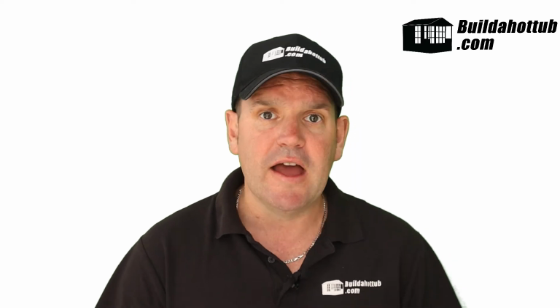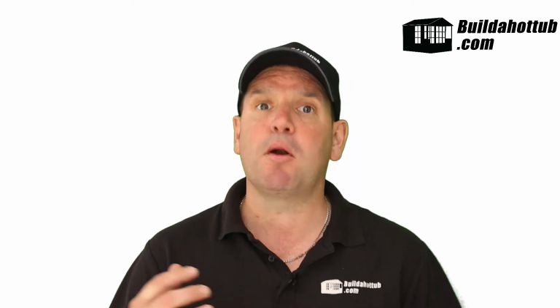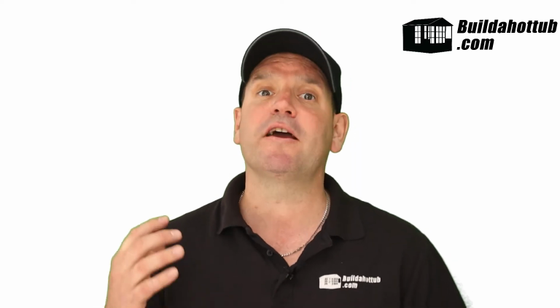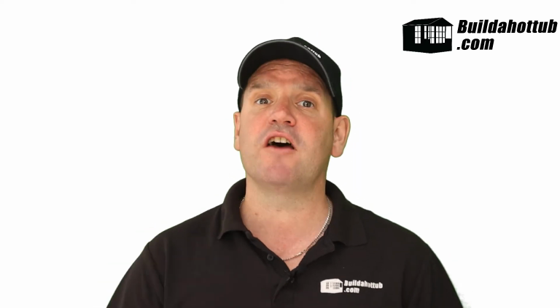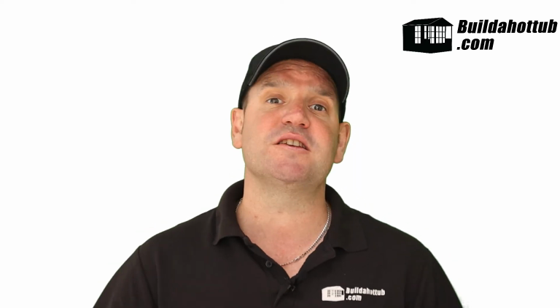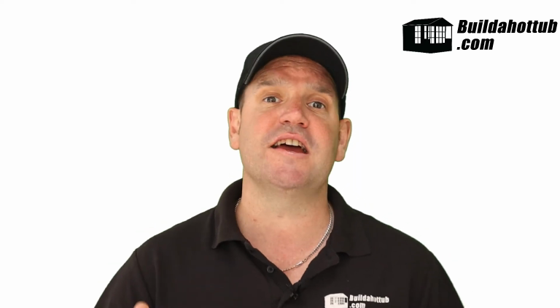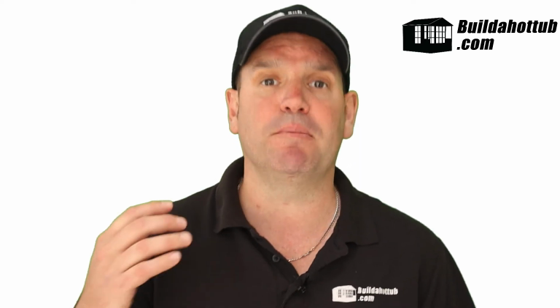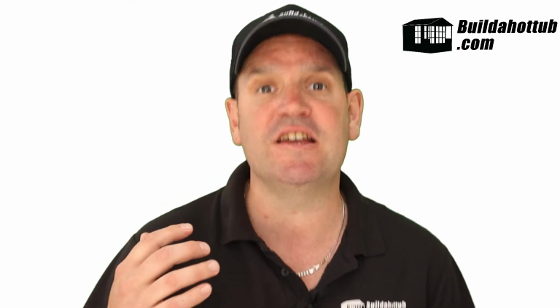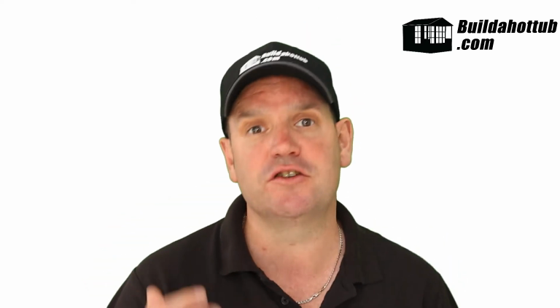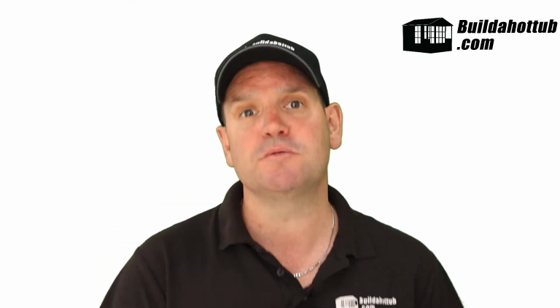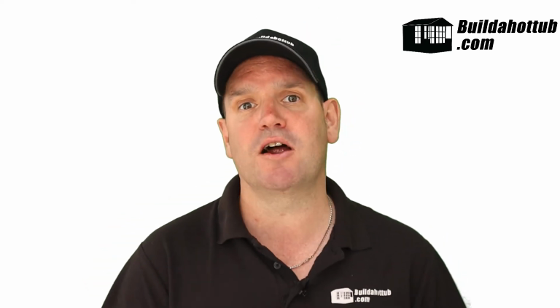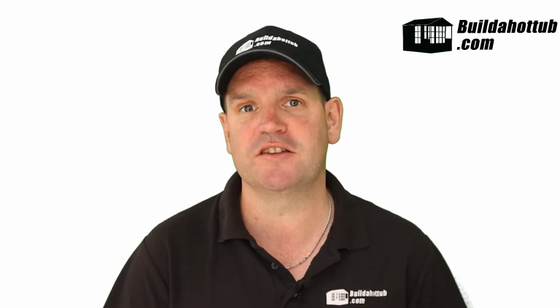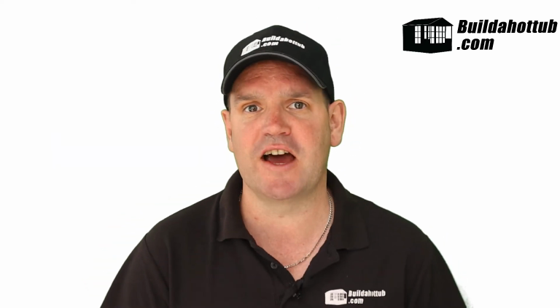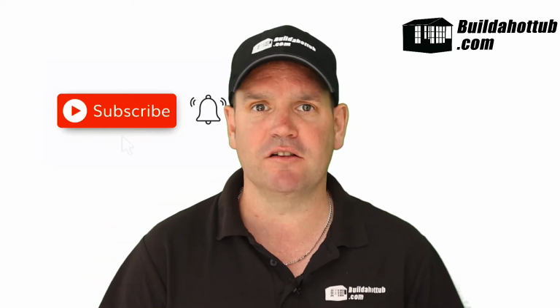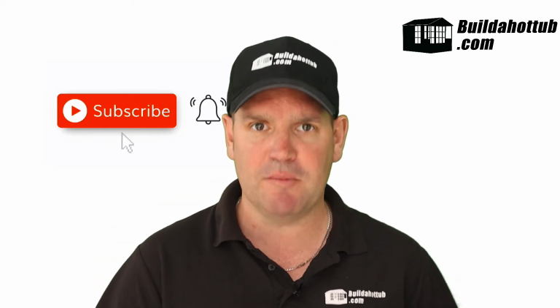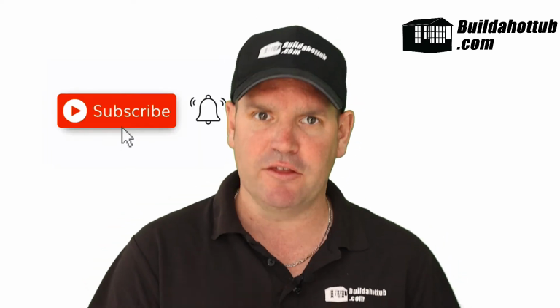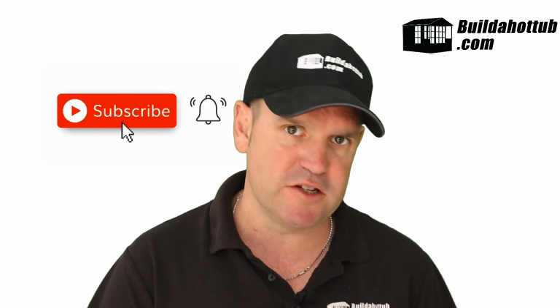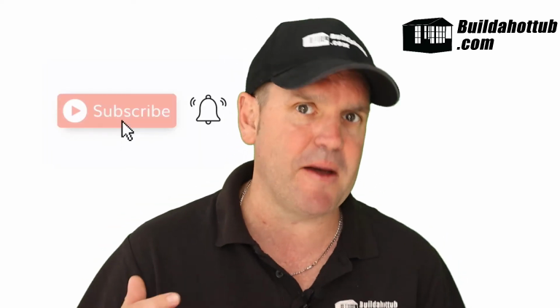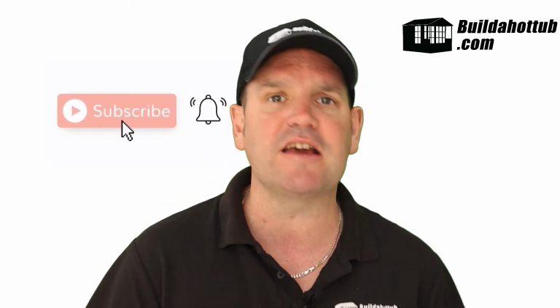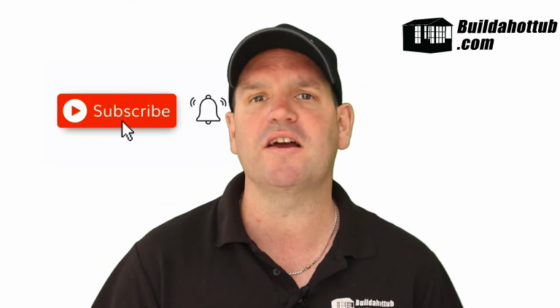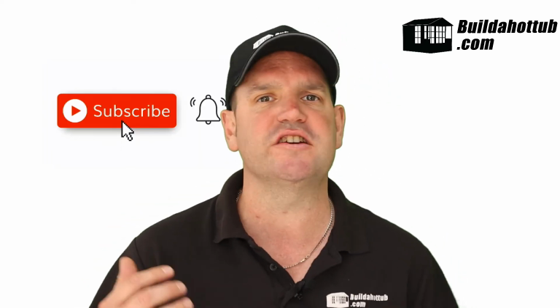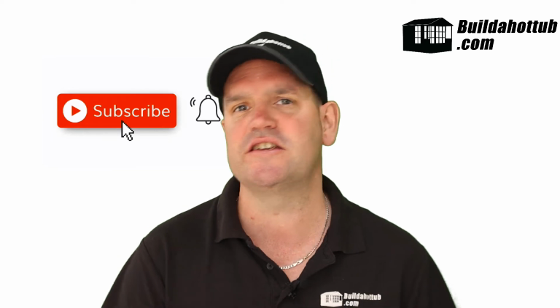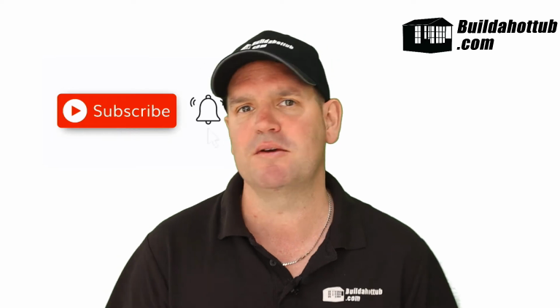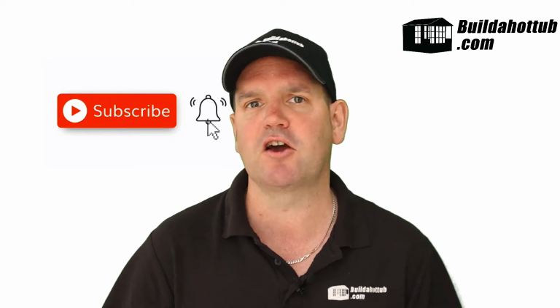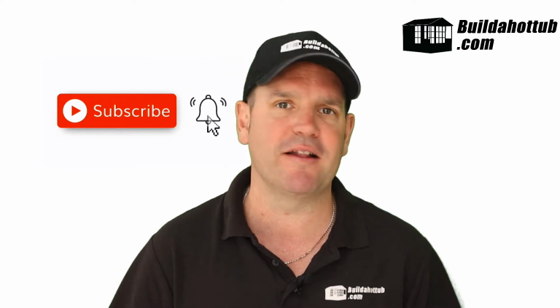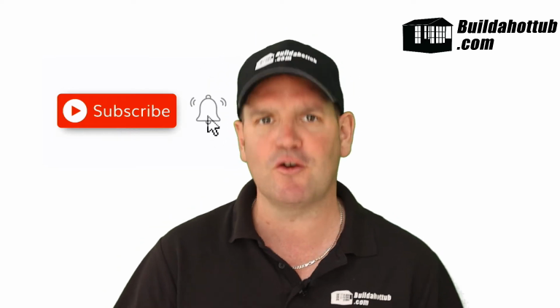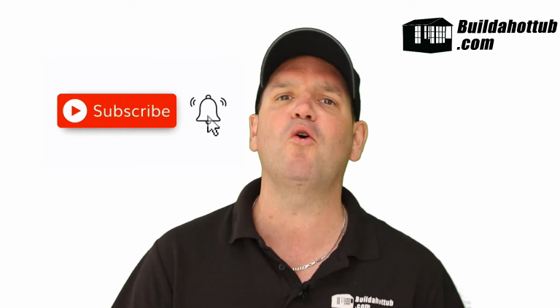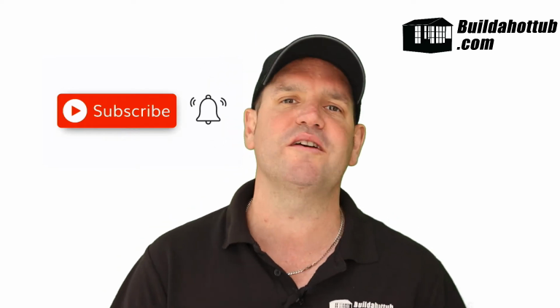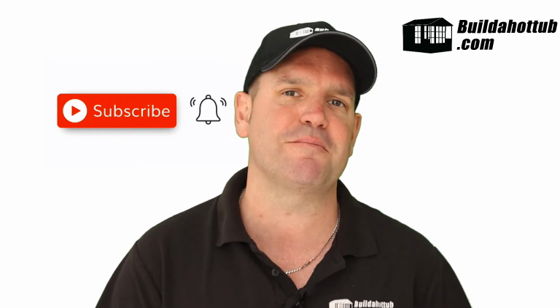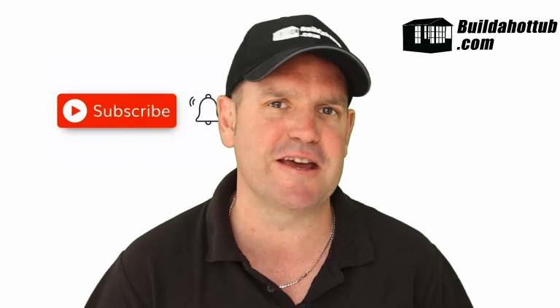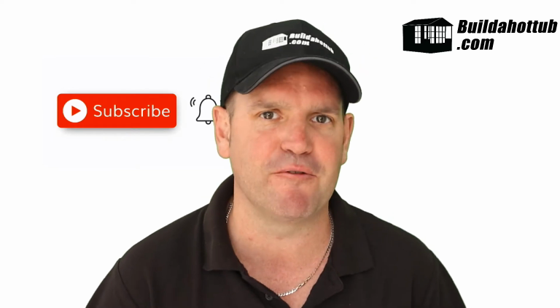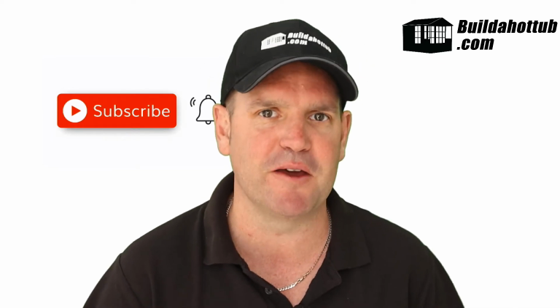It's probably a good time to say — please do subscribe to the channel, give me a thumbs up, any questions hit me in the comments, always happy to hear from you.